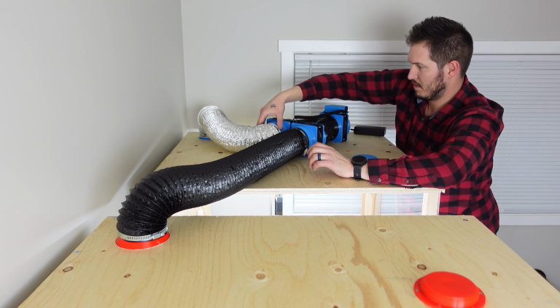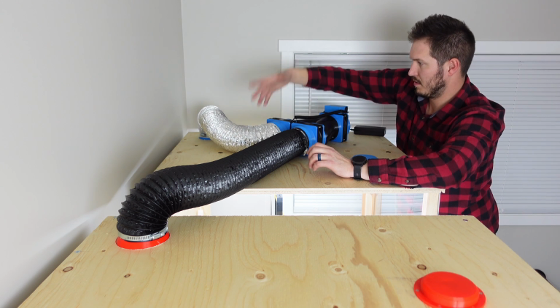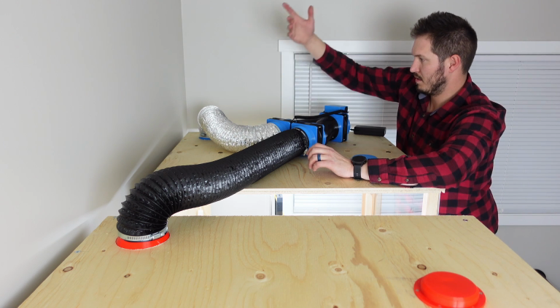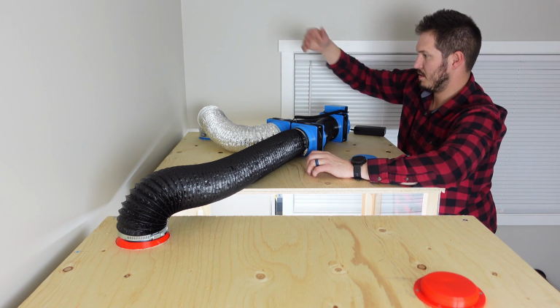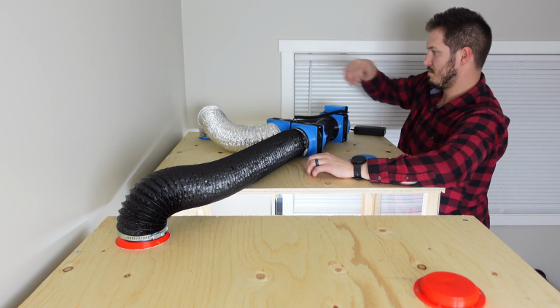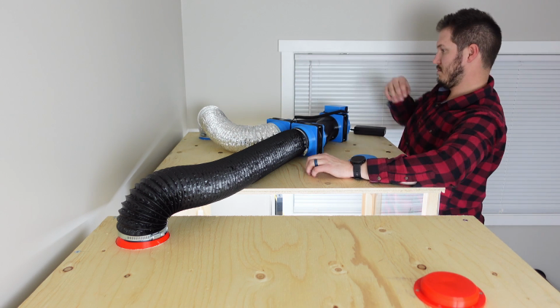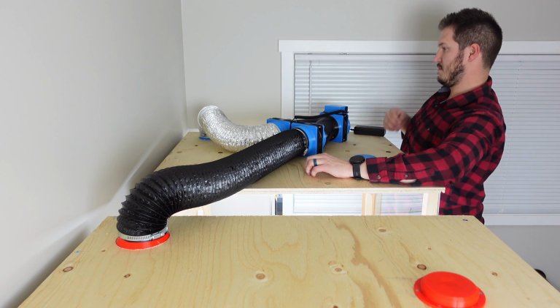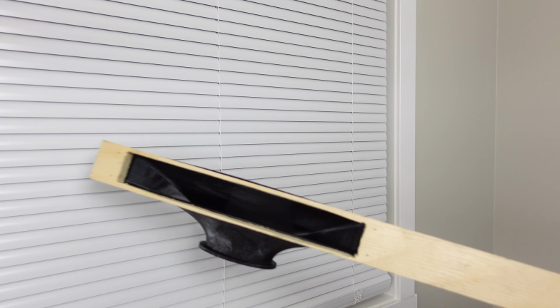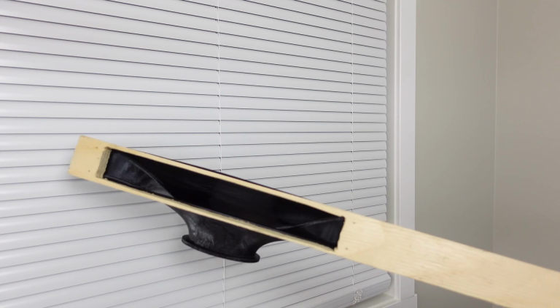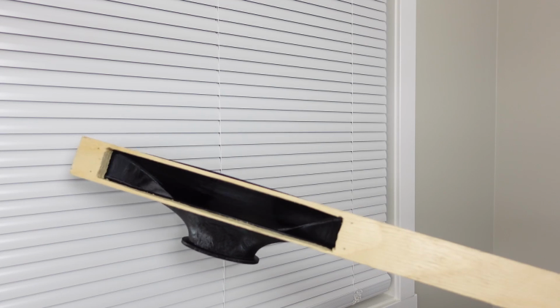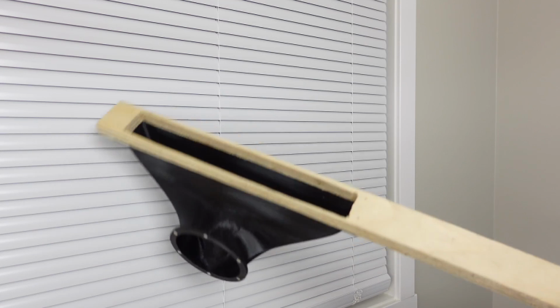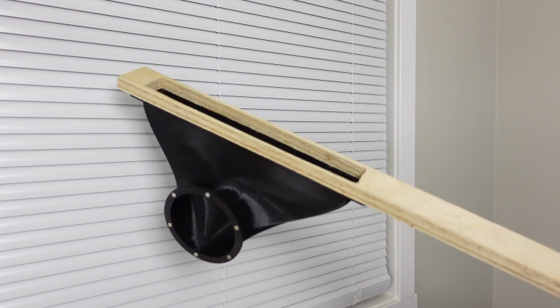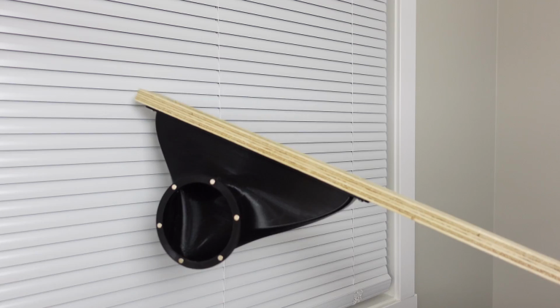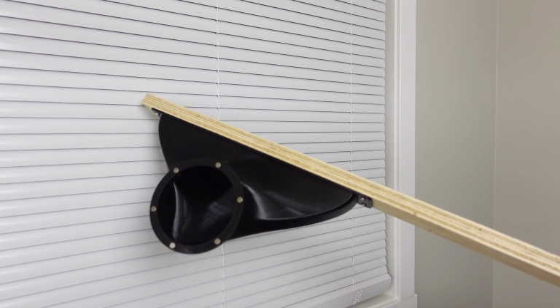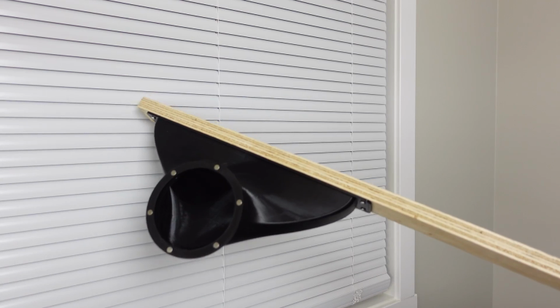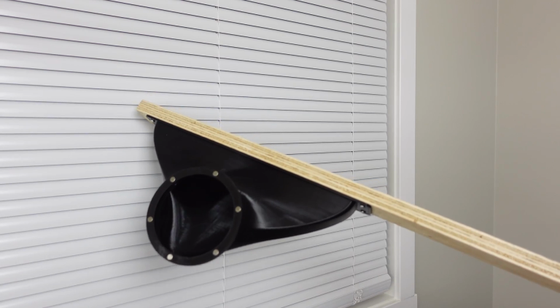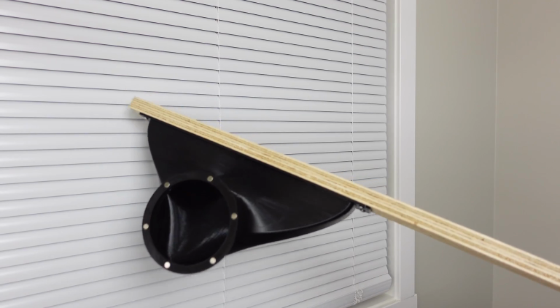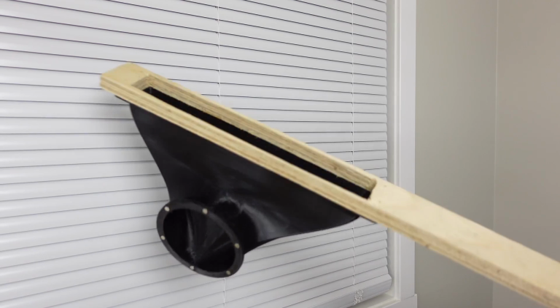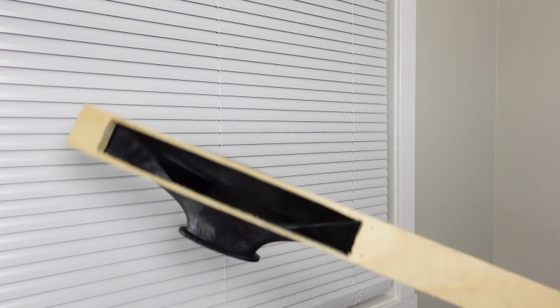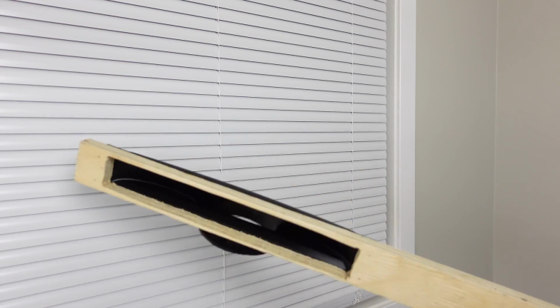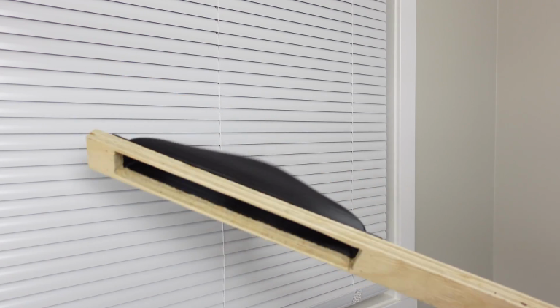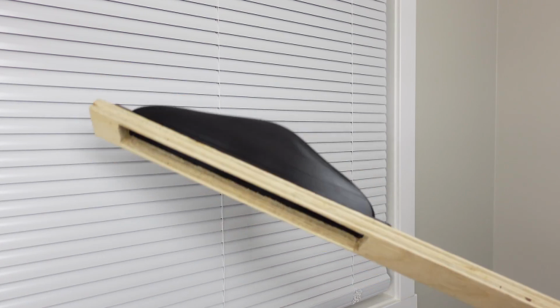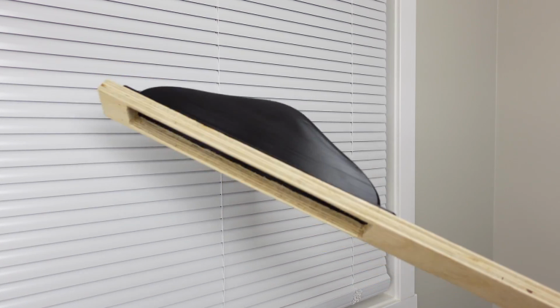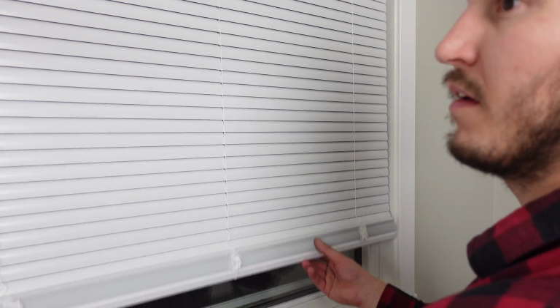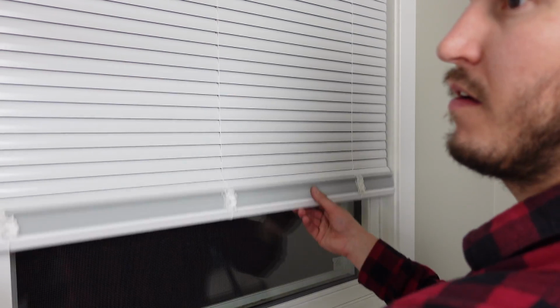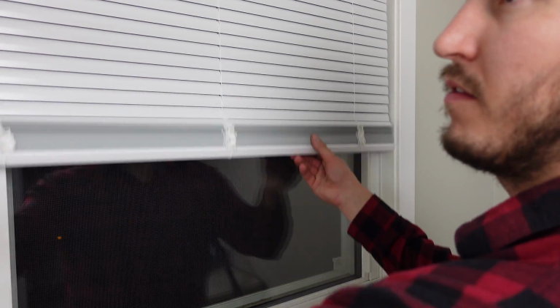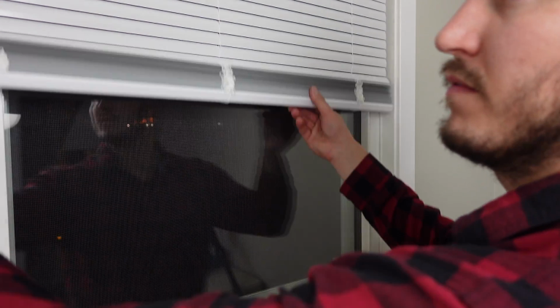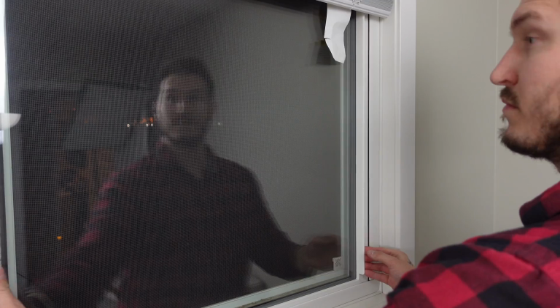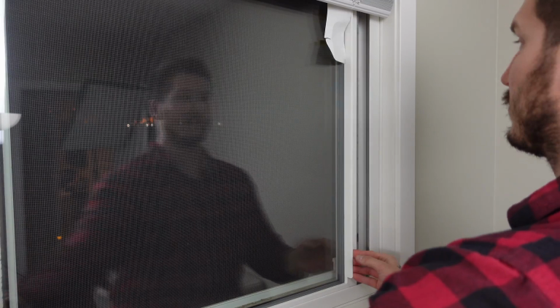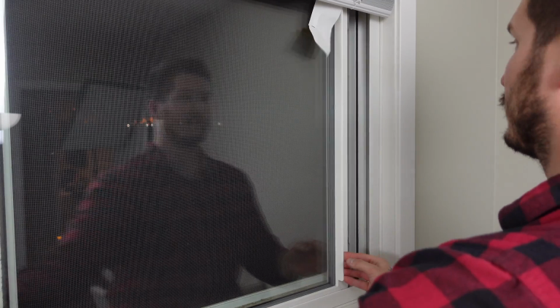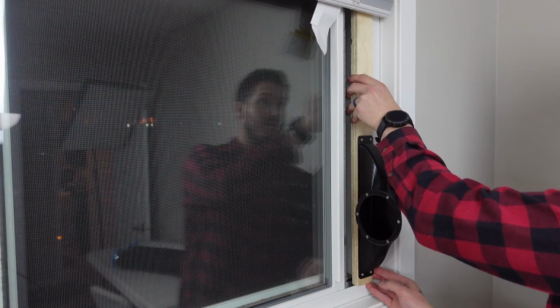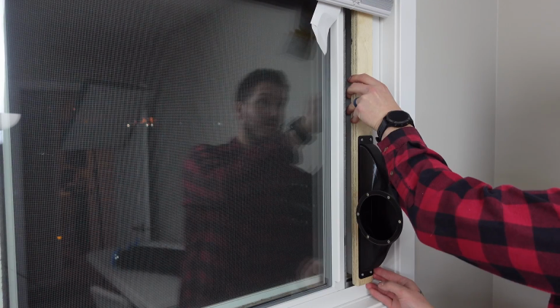I cut a slot in a piece of scrap plywood I had lying around and mounted the window adapter.